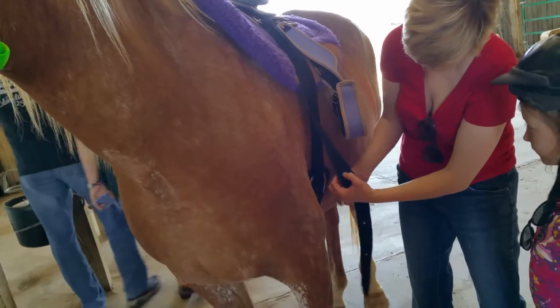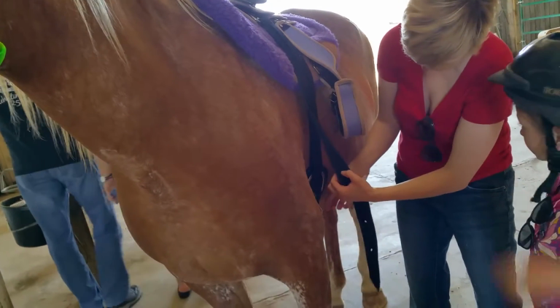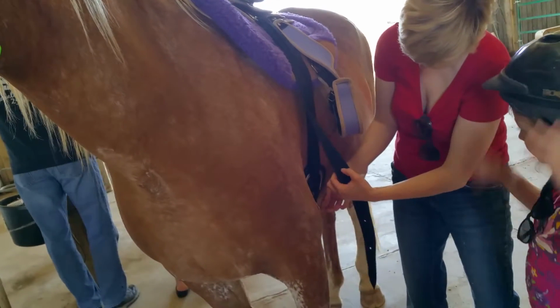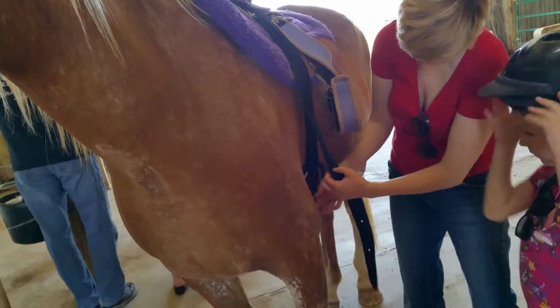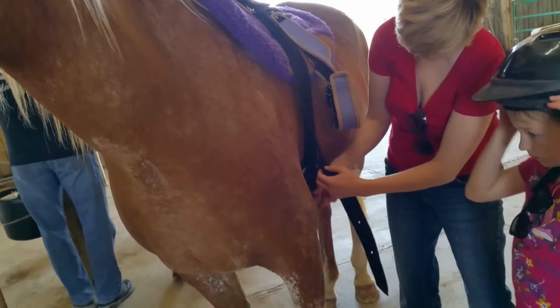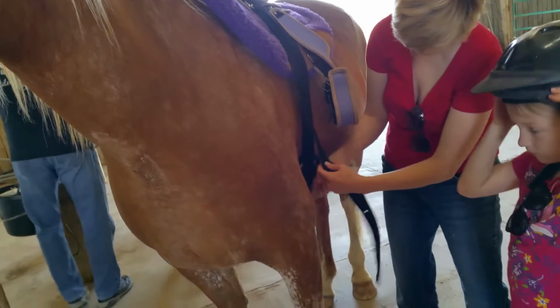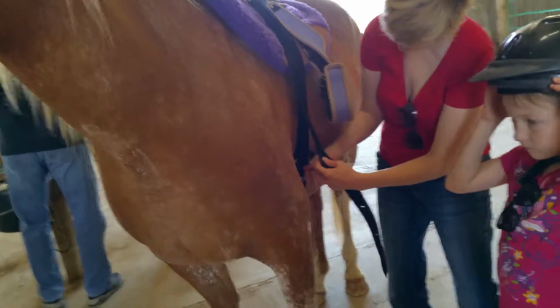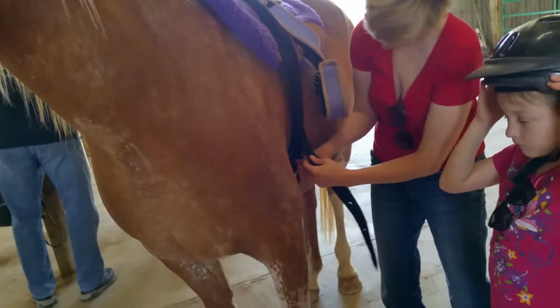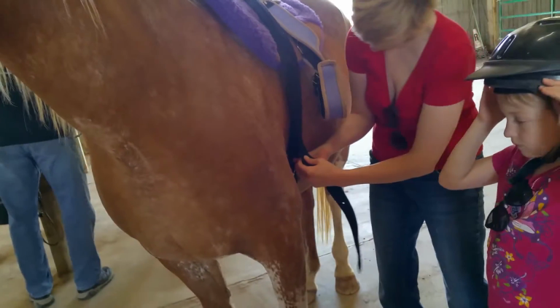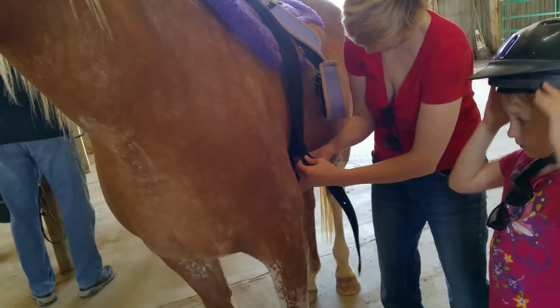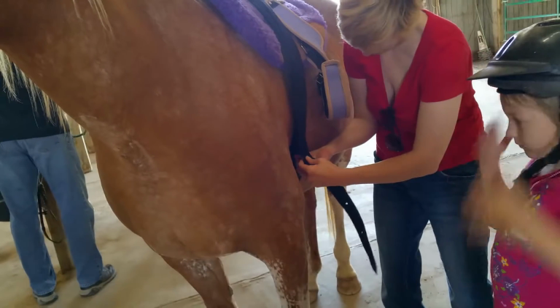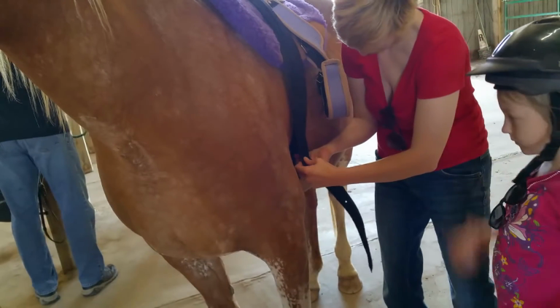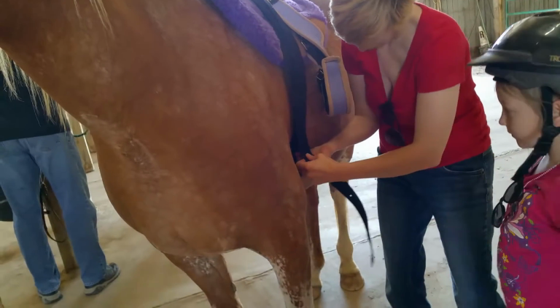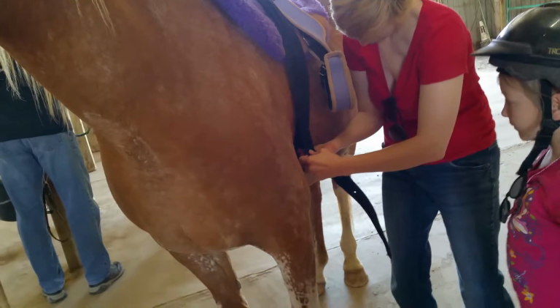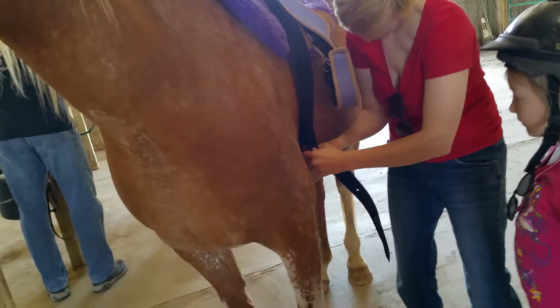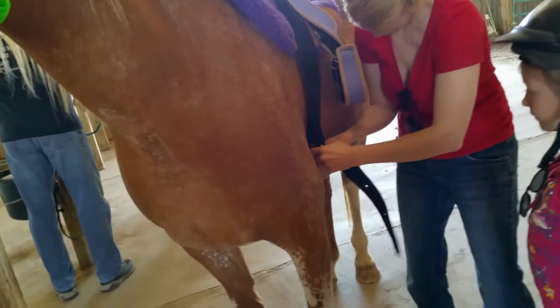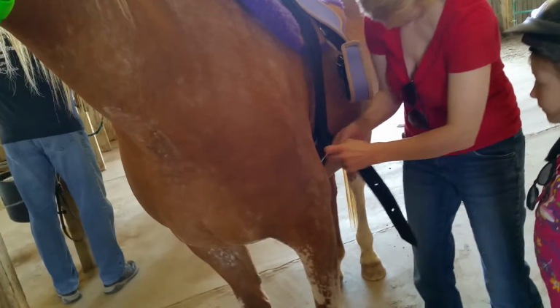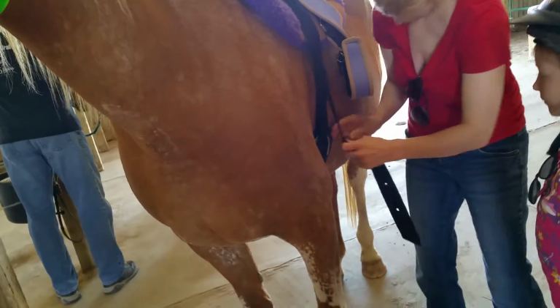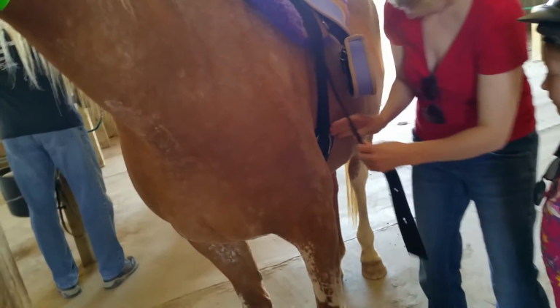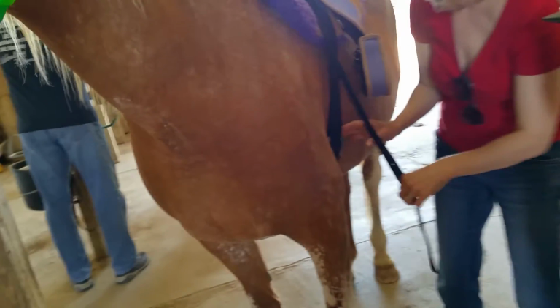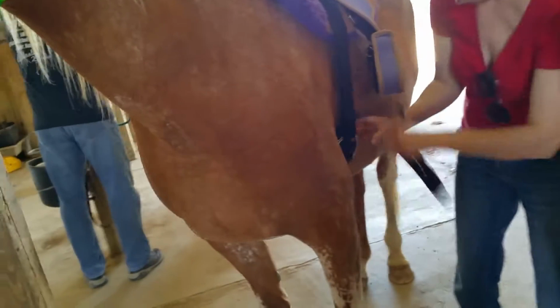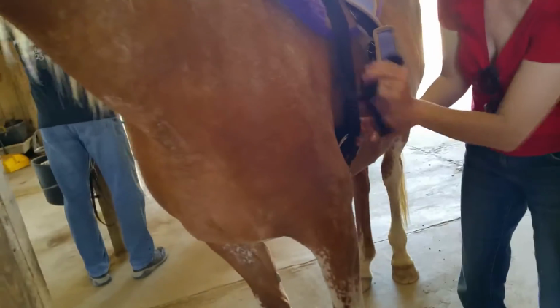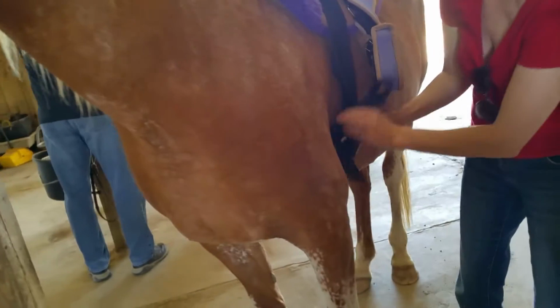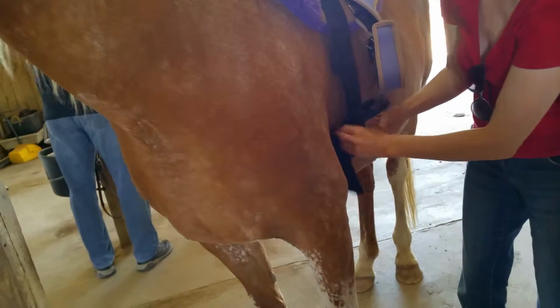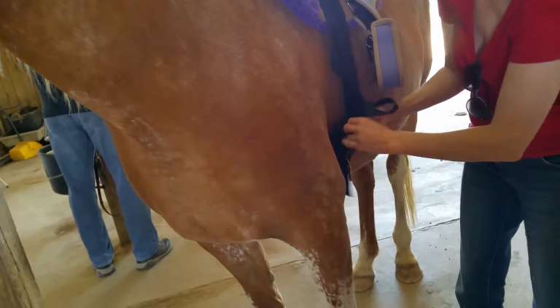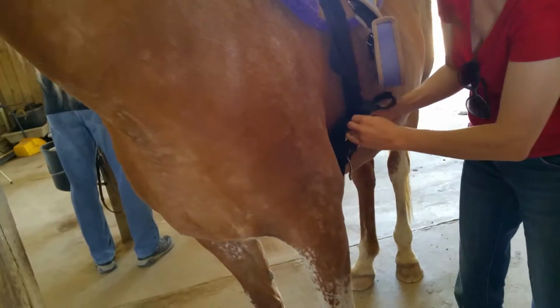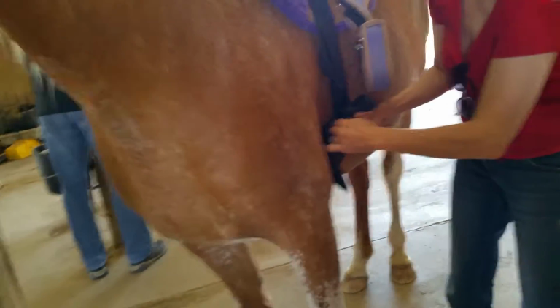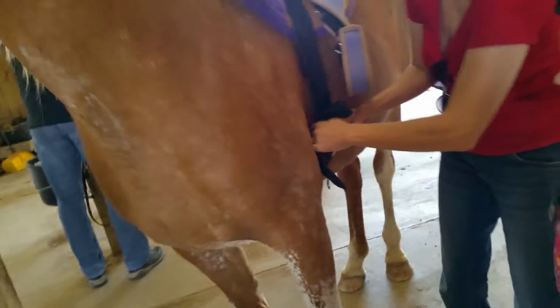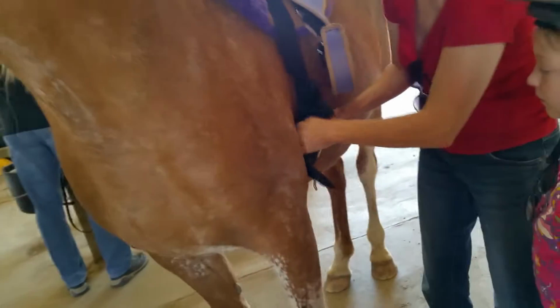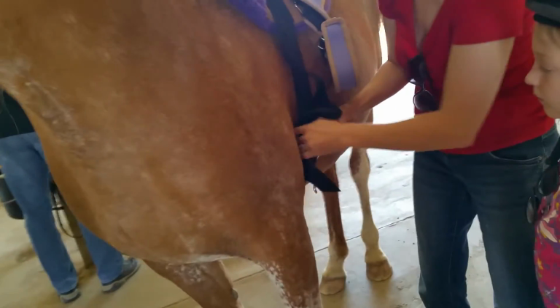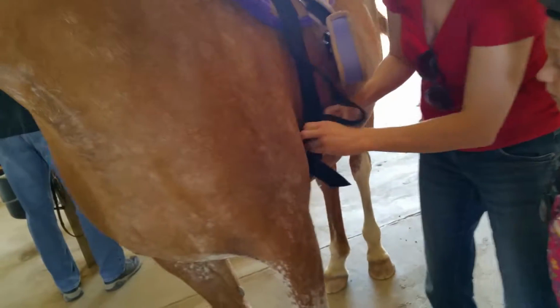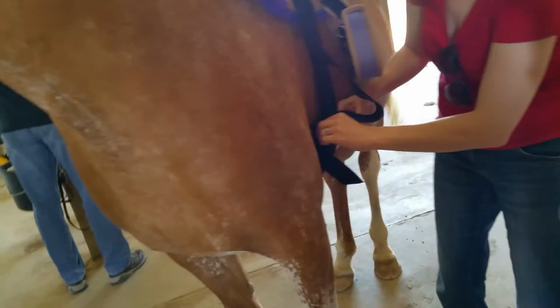Go through behind the D-ring, so go up, go behind it and then come back through.